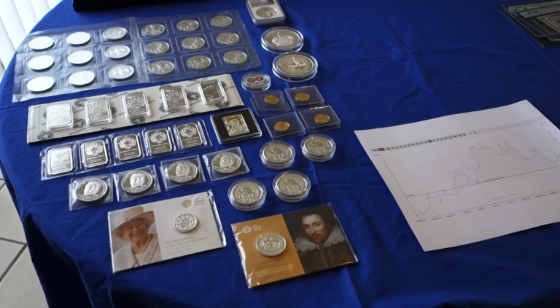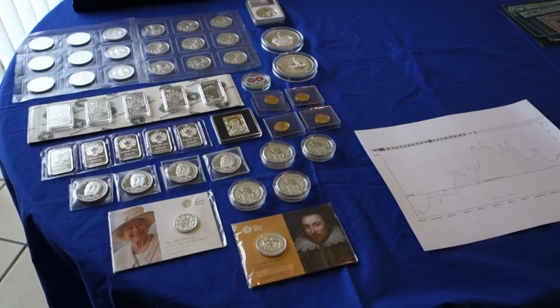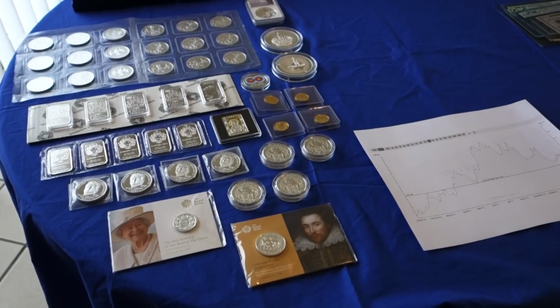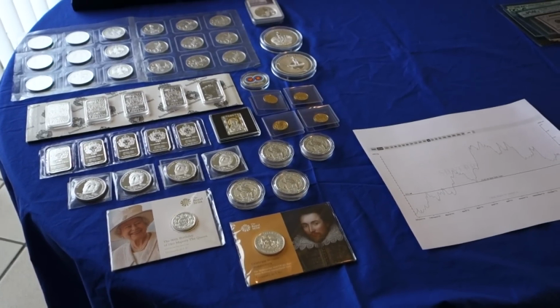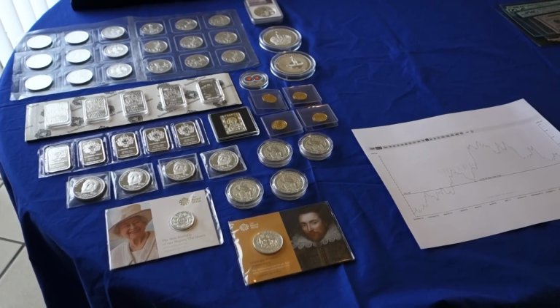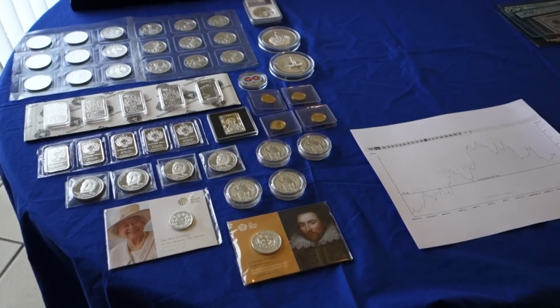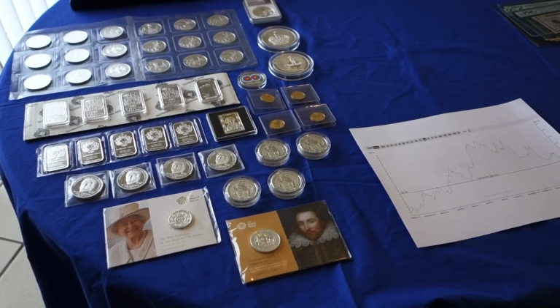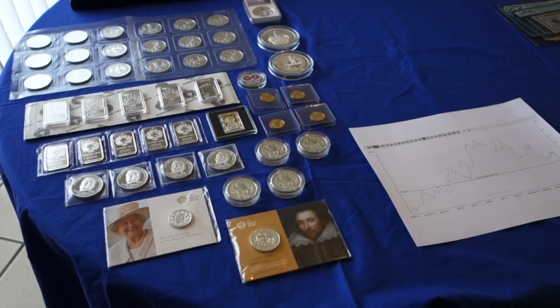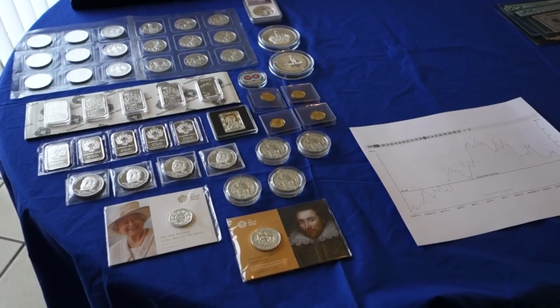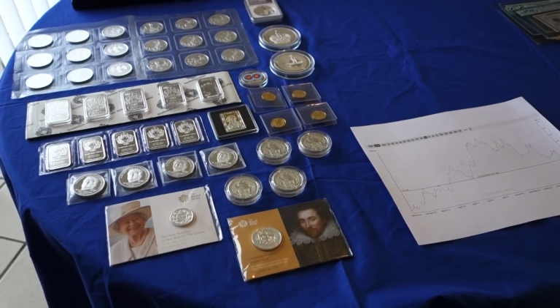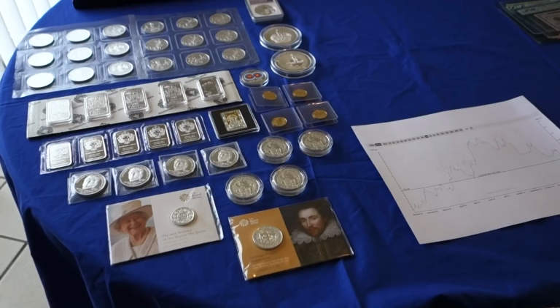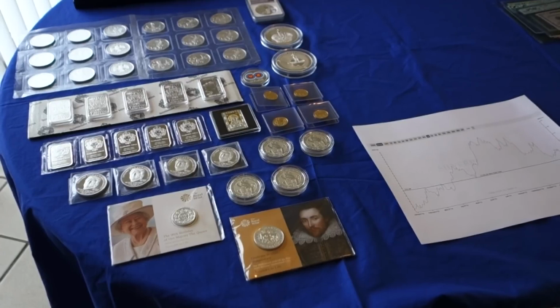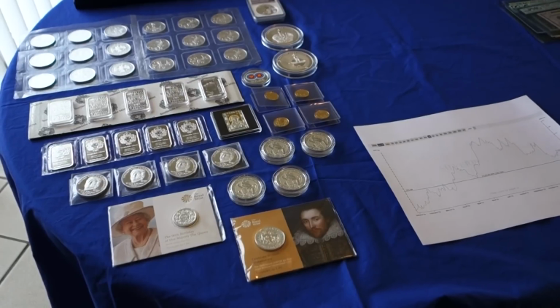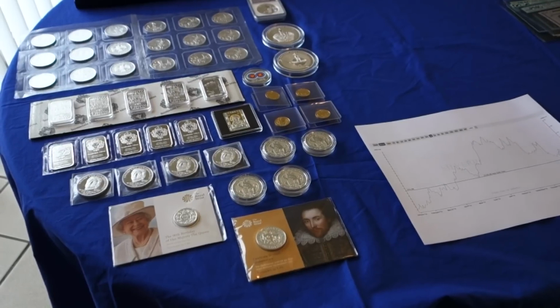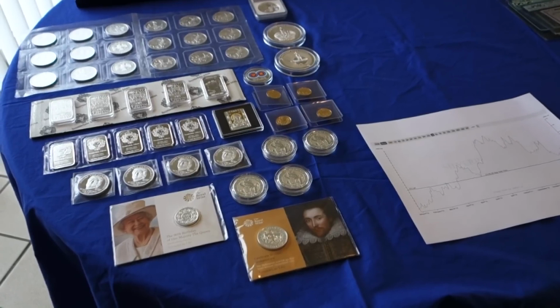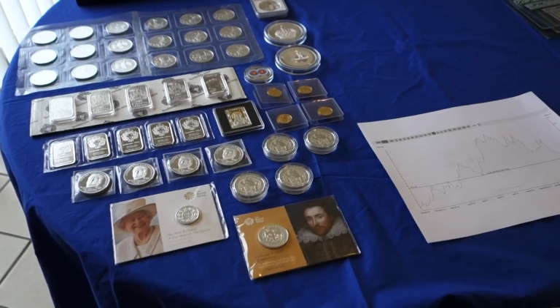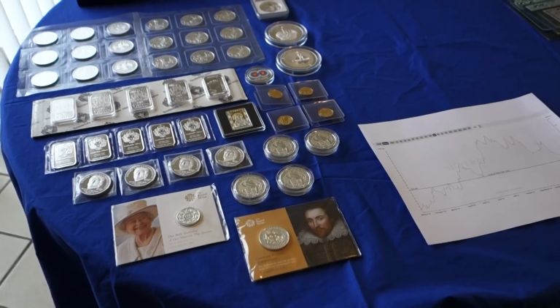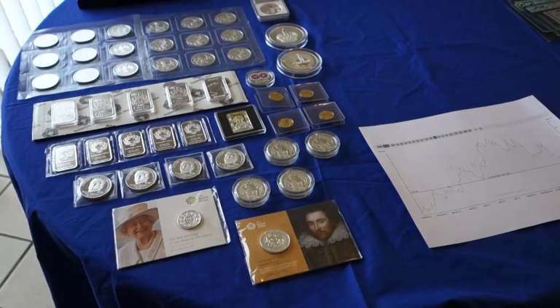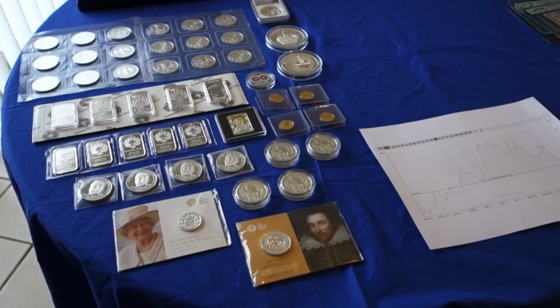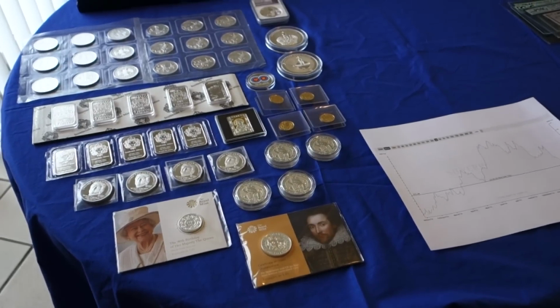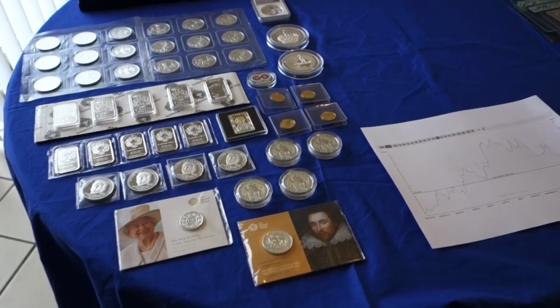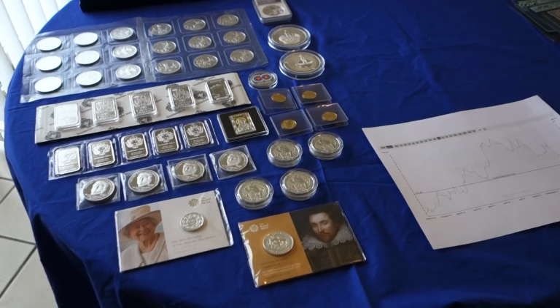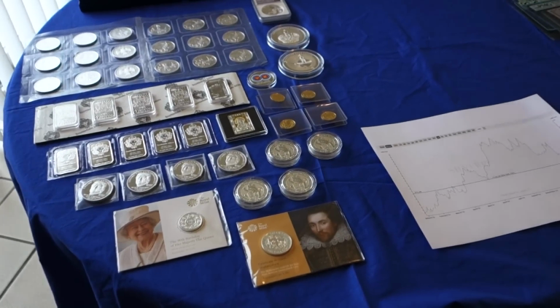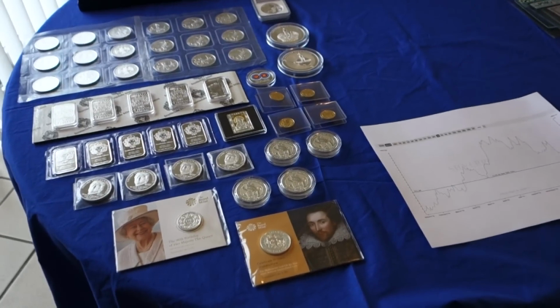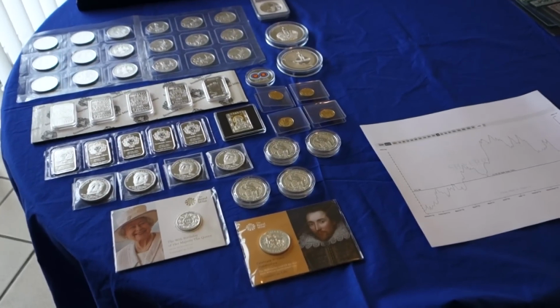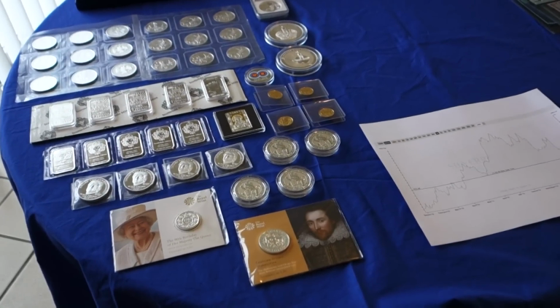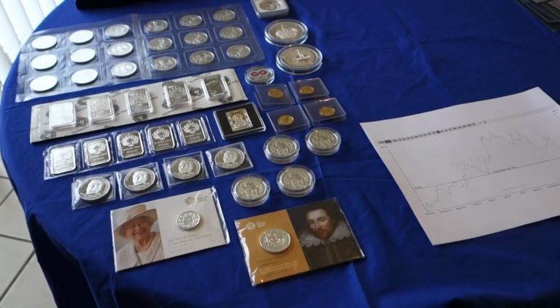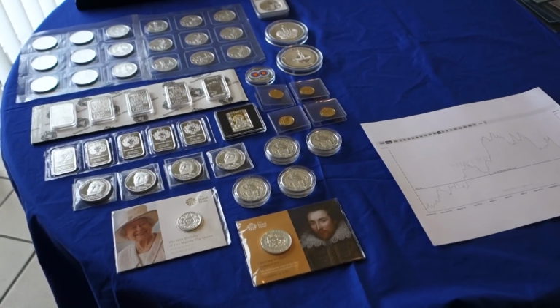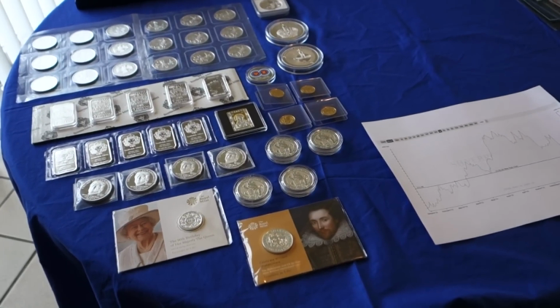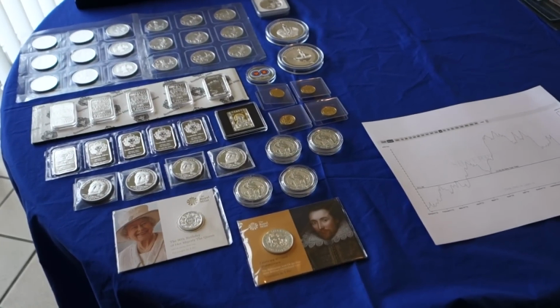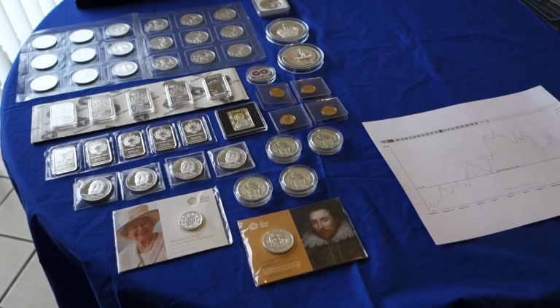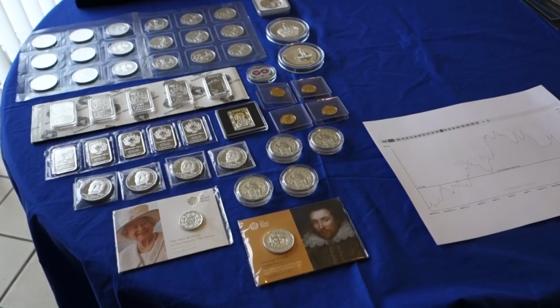Hello stacker, SoCalFreelance here. Just want to give you an end of the year stack update.